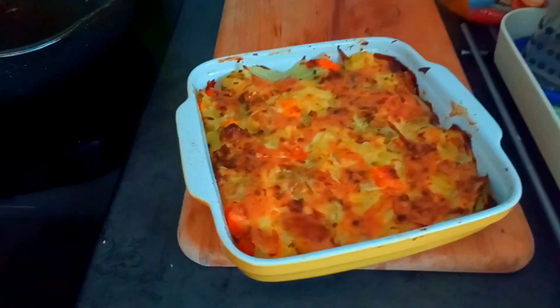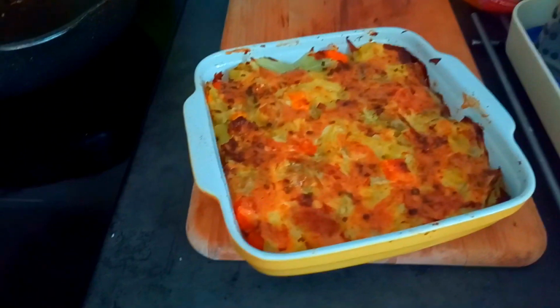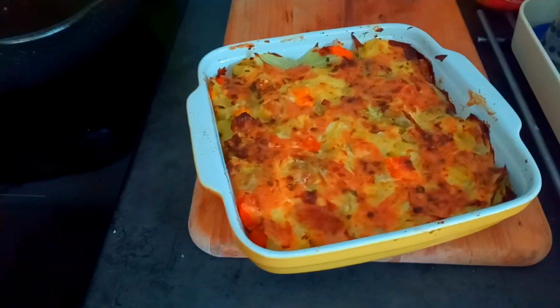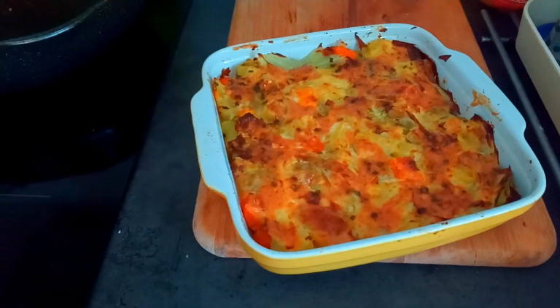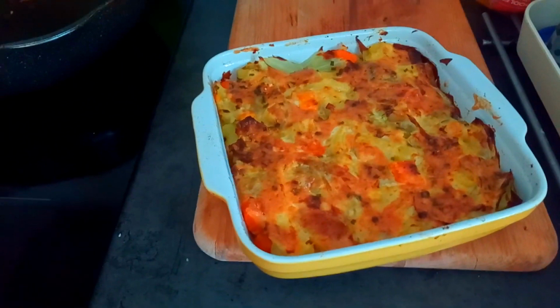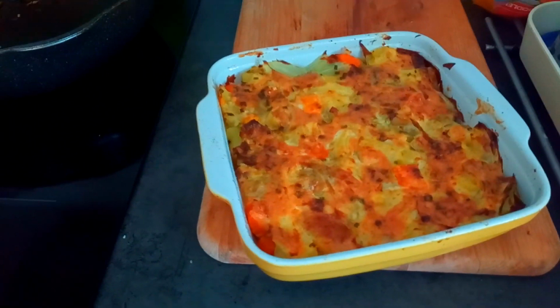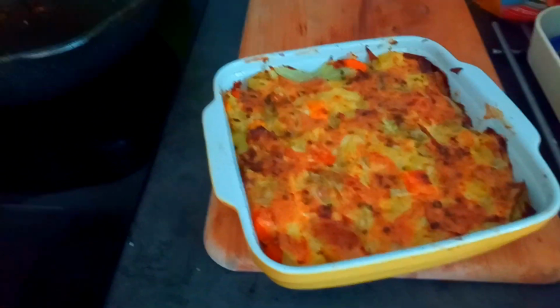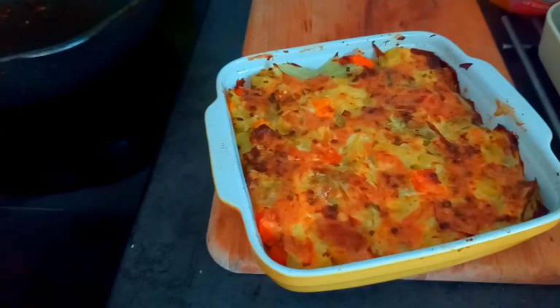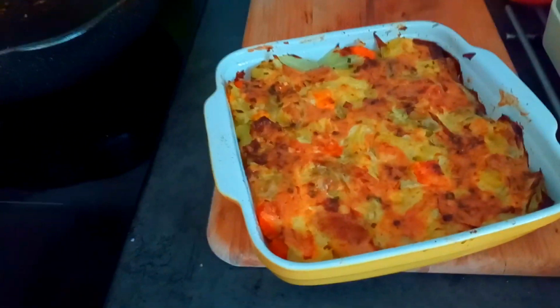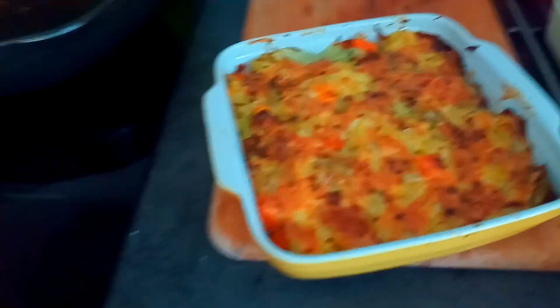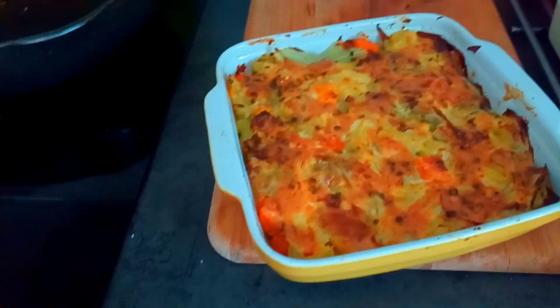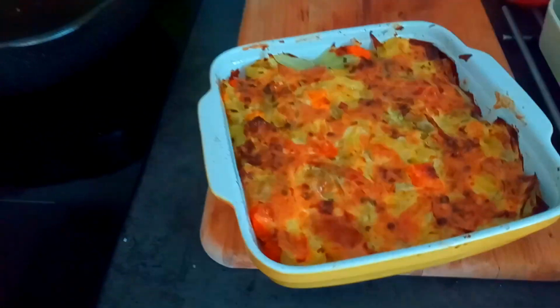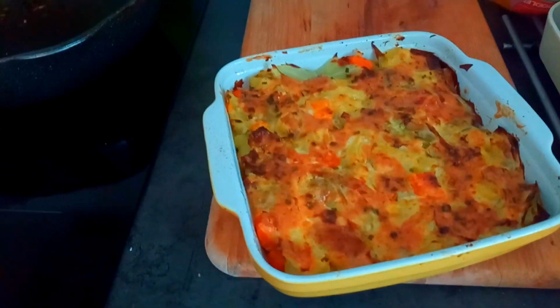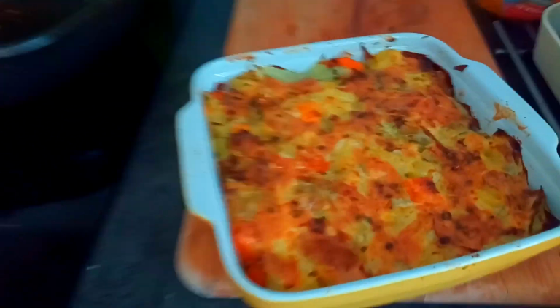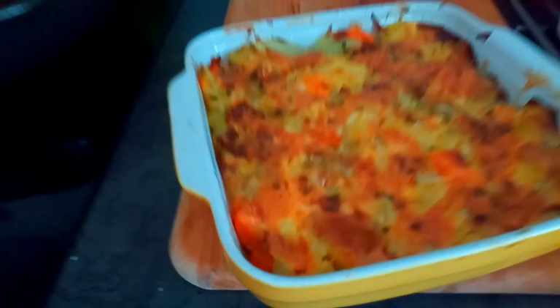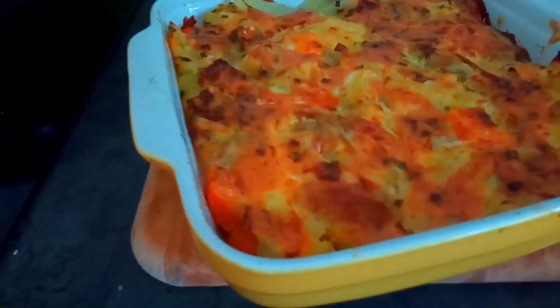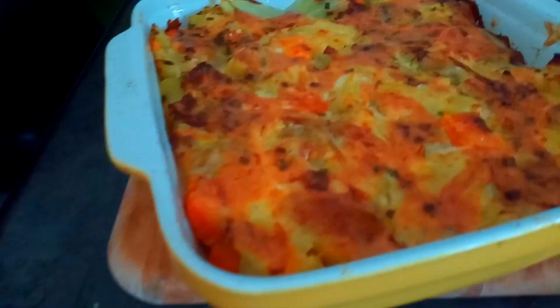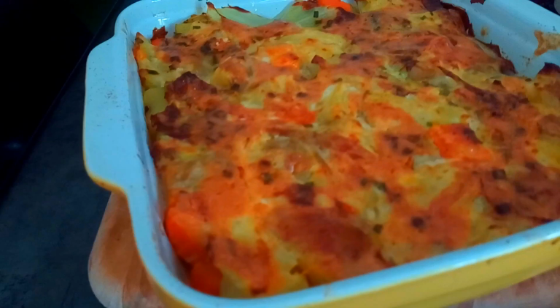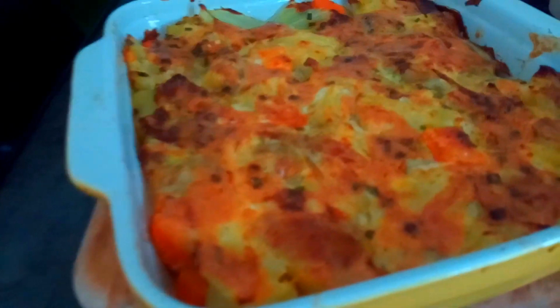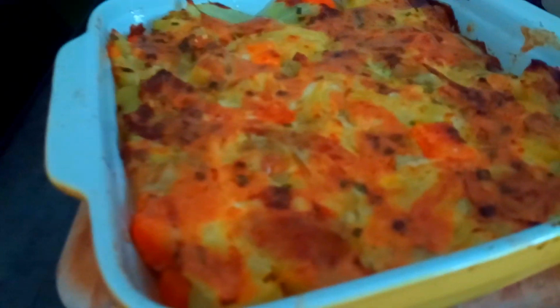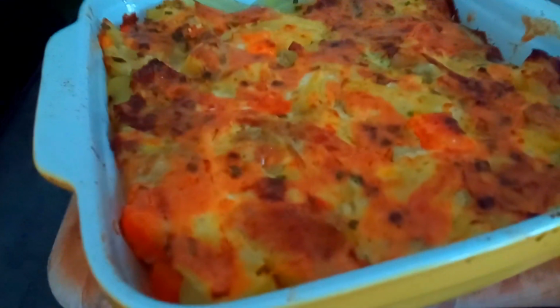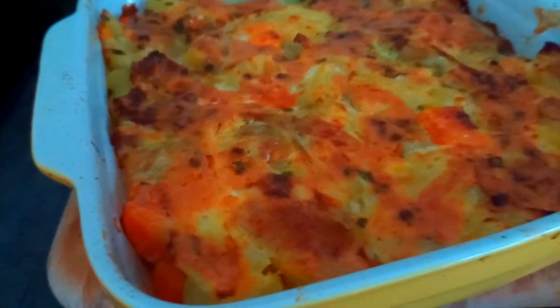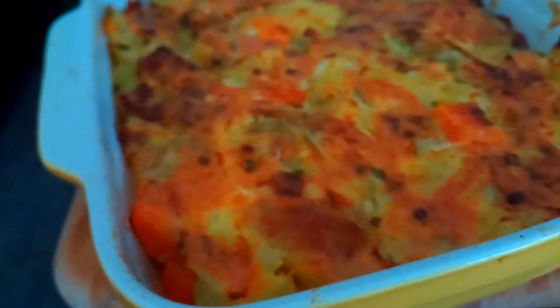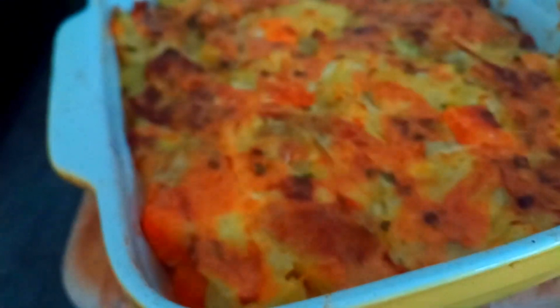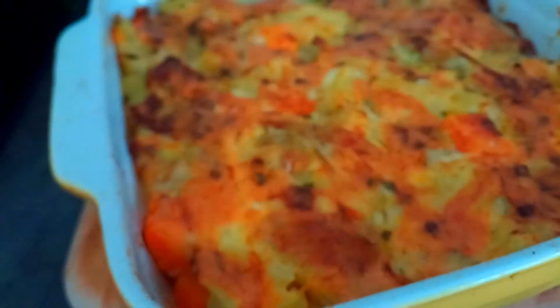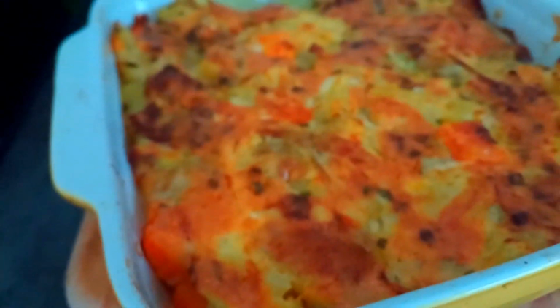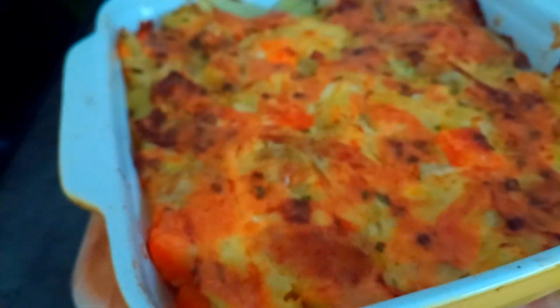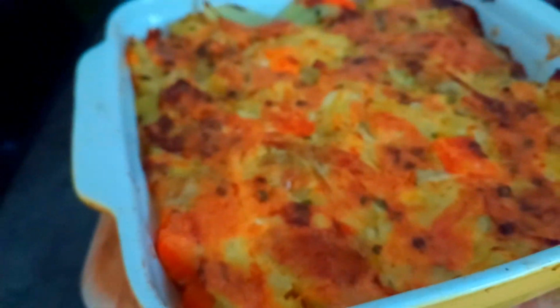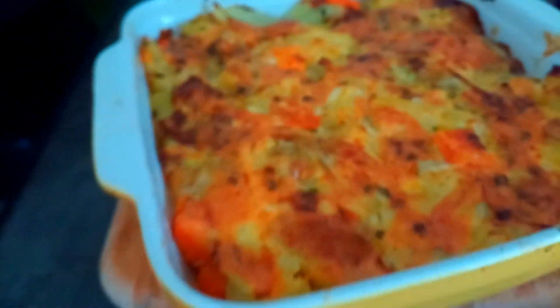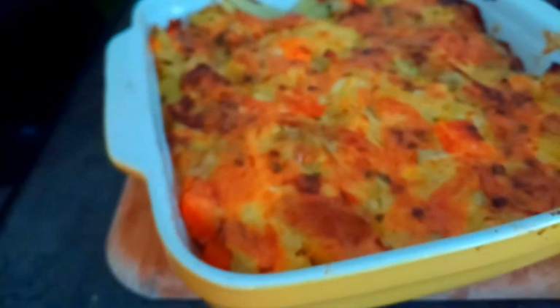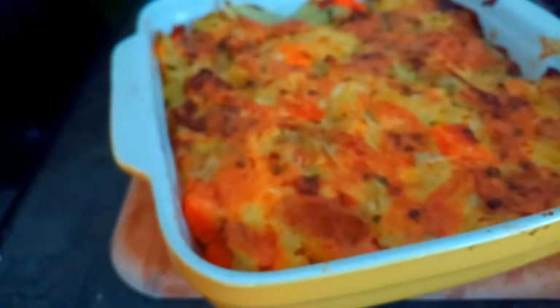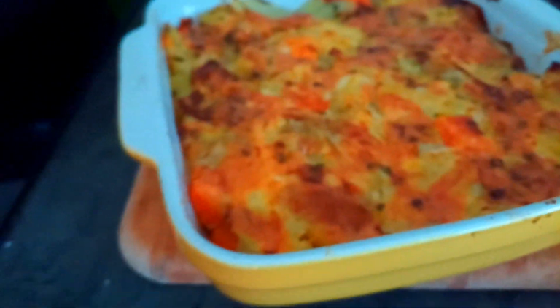I guess it's done and this is how it looks. It's still sizzling.